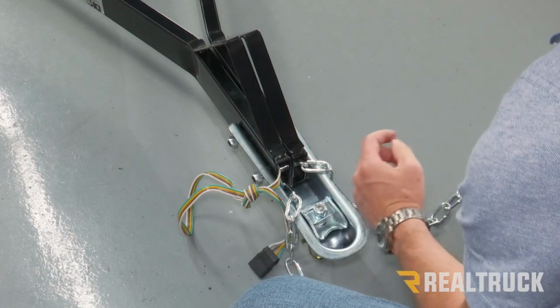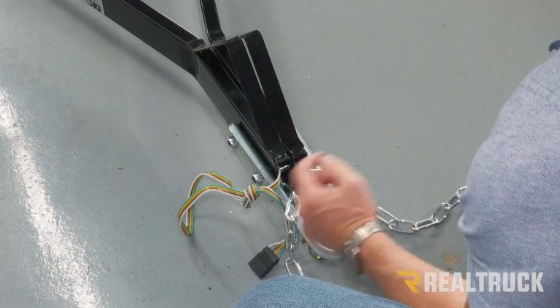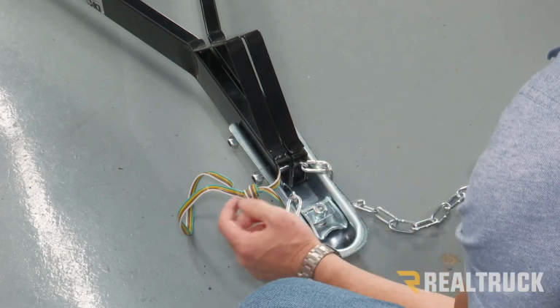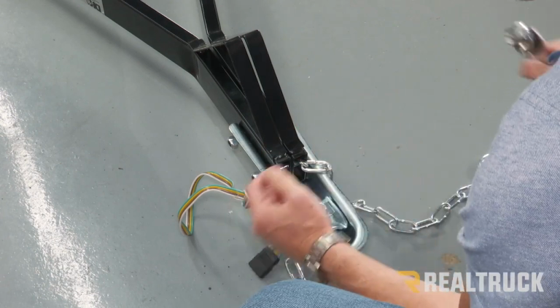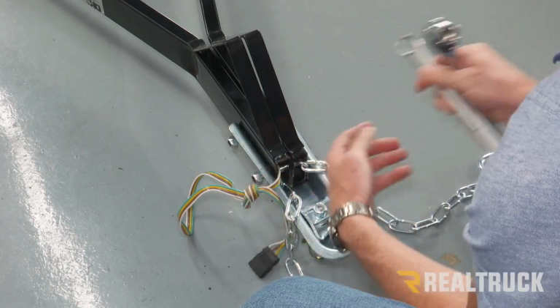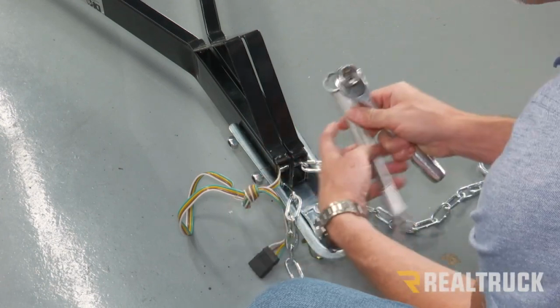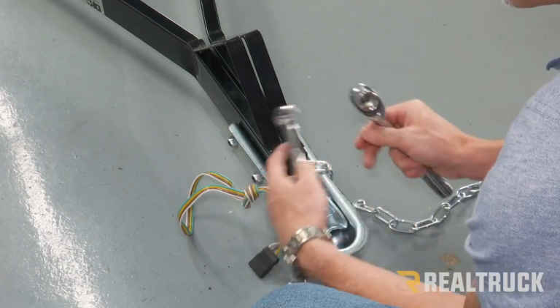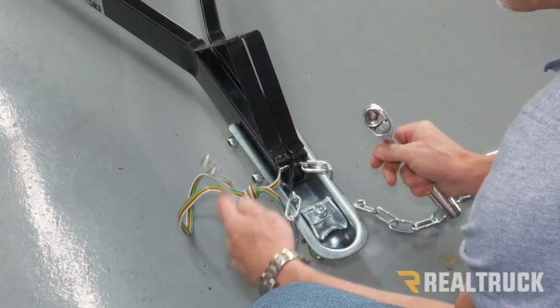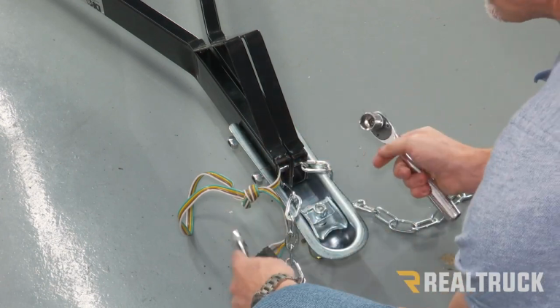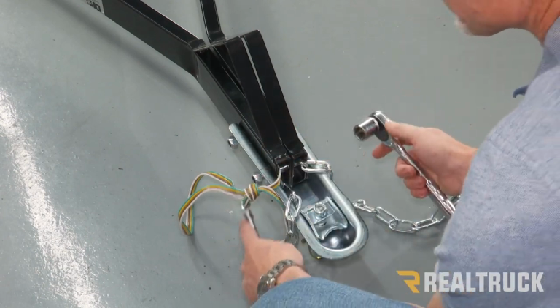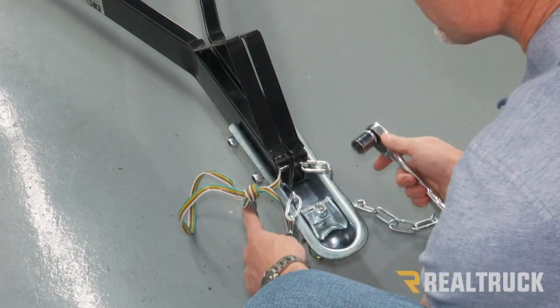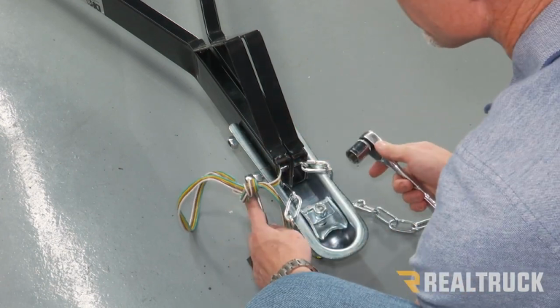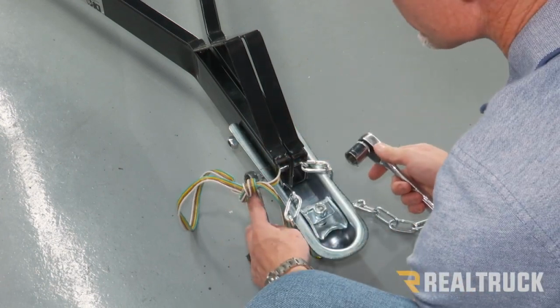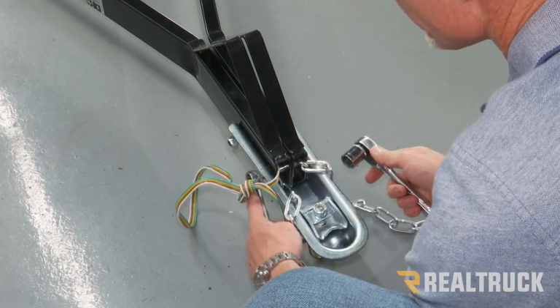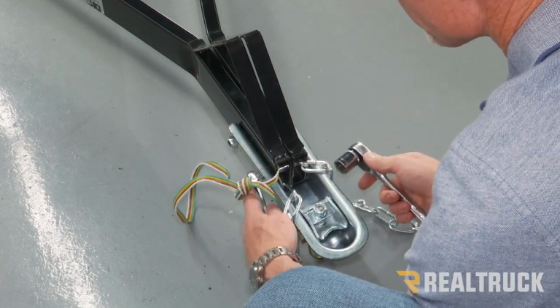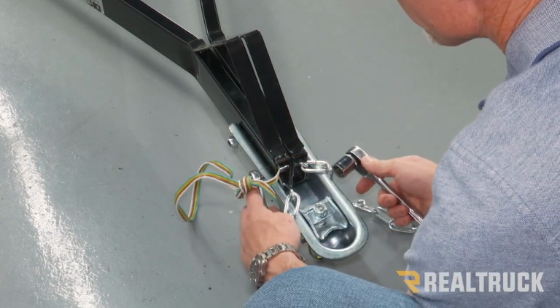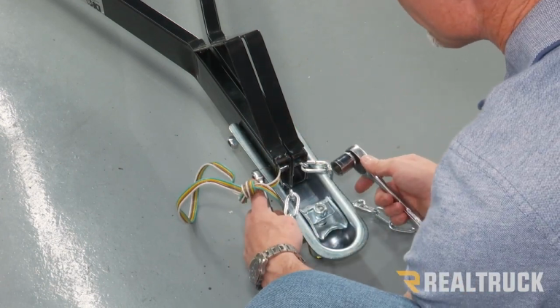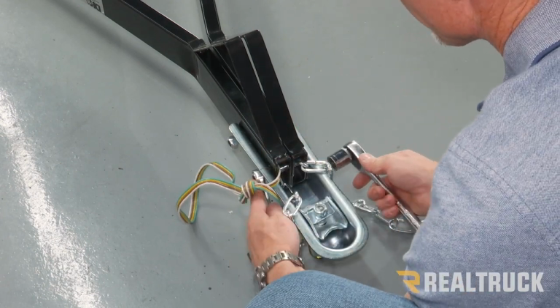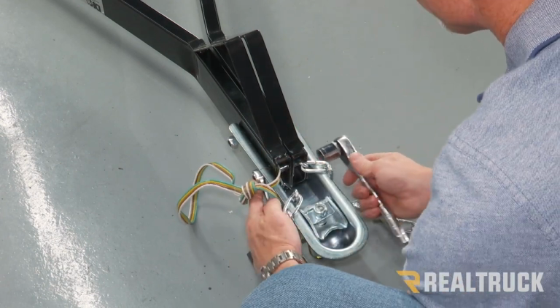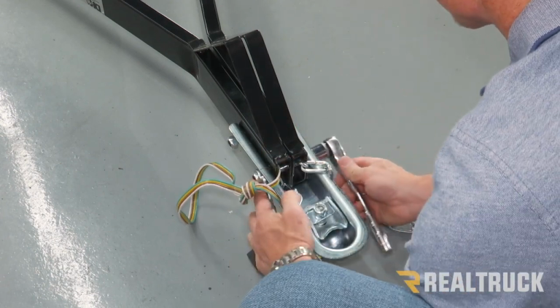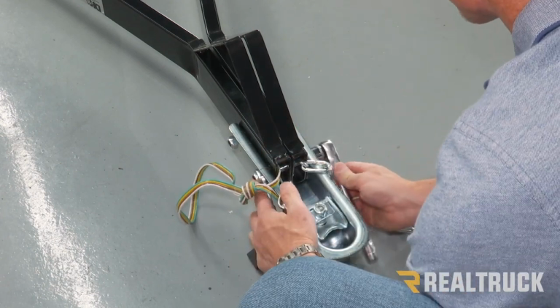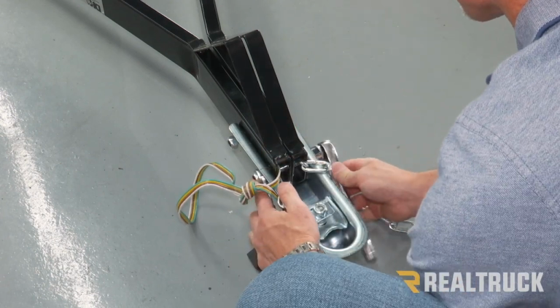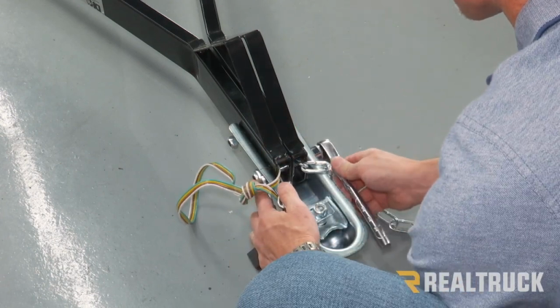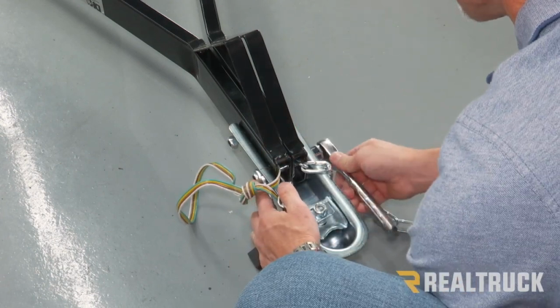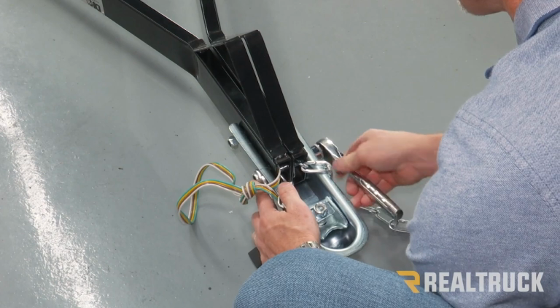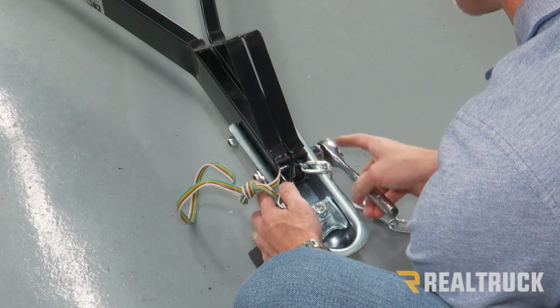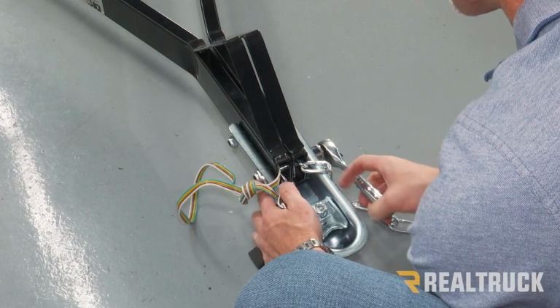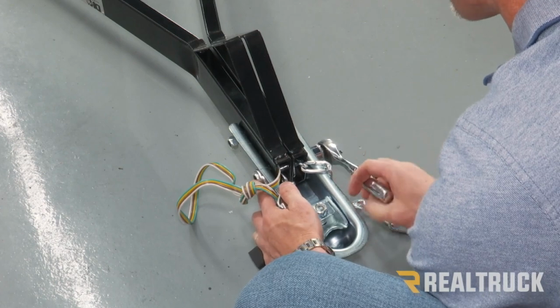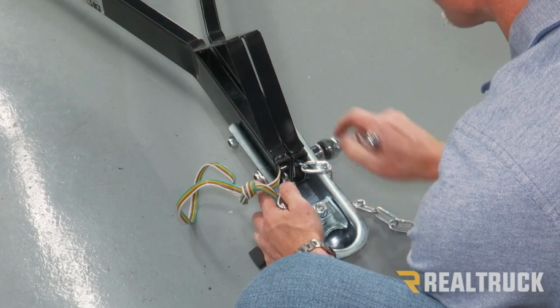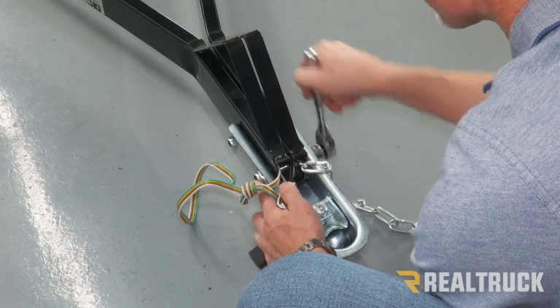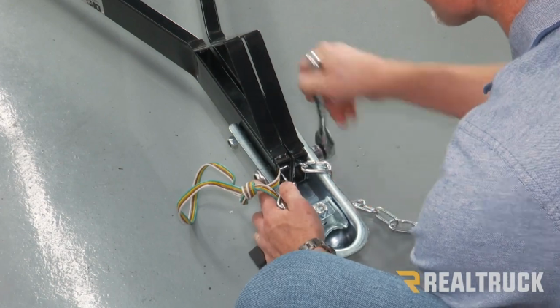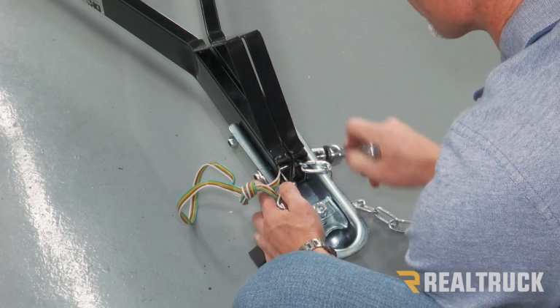Next, we're going to go ahead and snug those up. Again, we don't want to over tighten this — we just want to get it nice and snug.